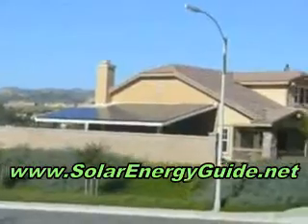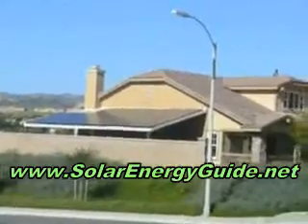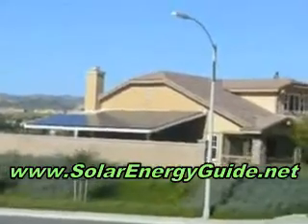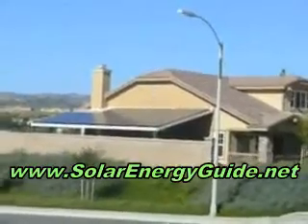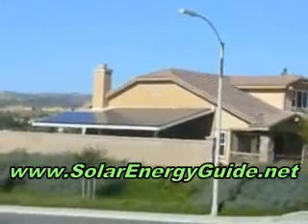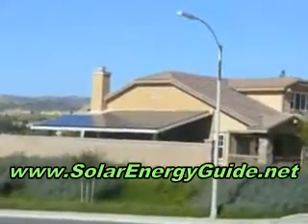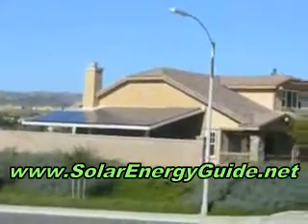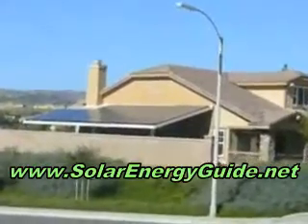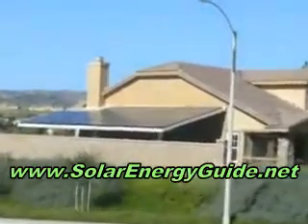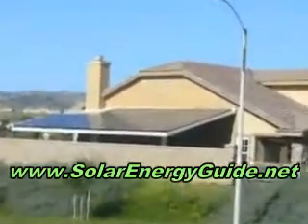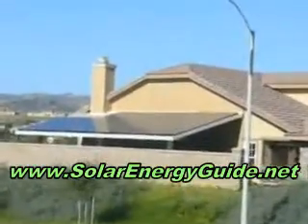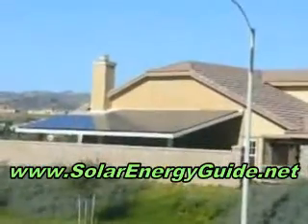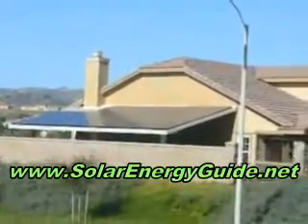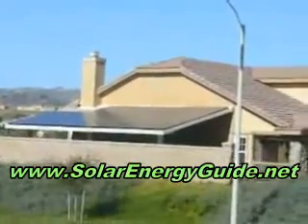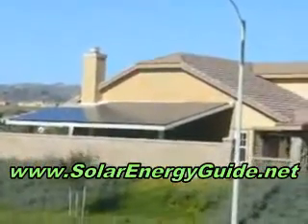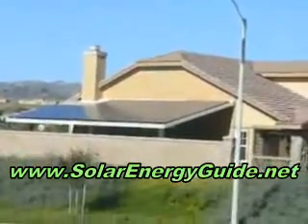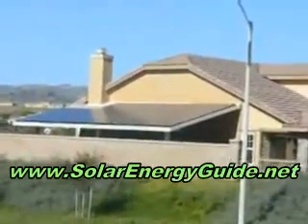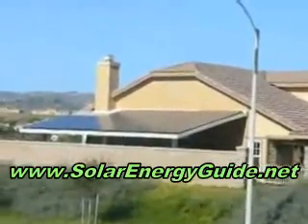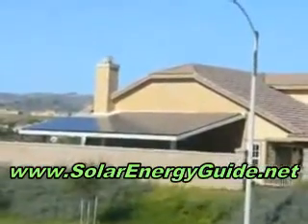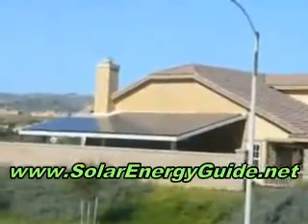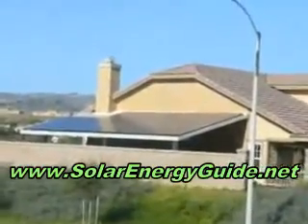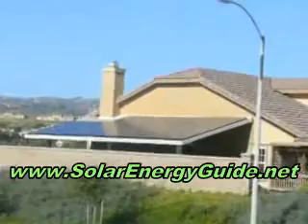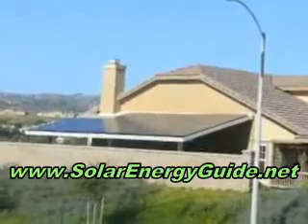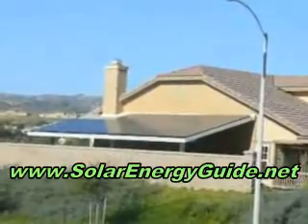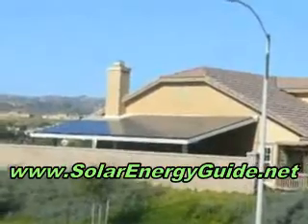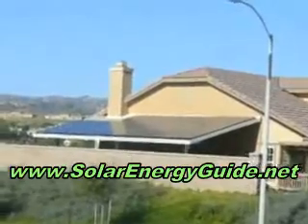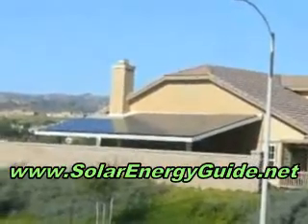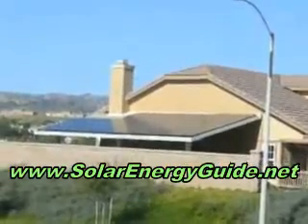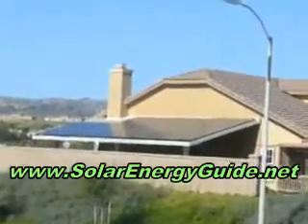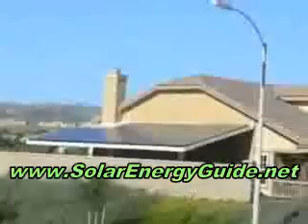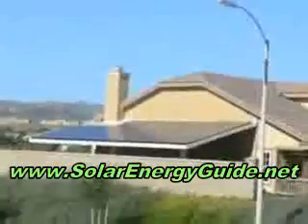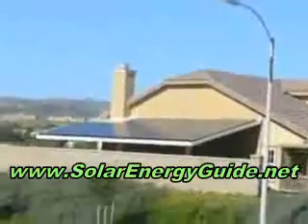This is our house with the solar panels. The solar panels are active right now — you can see them.